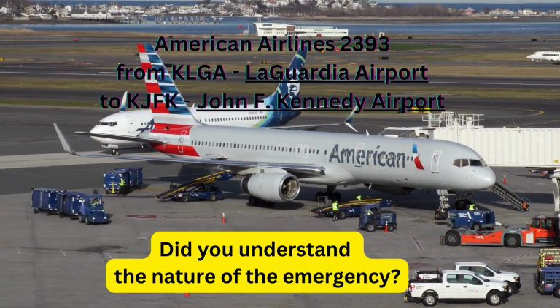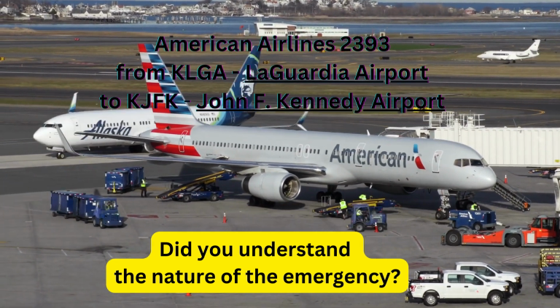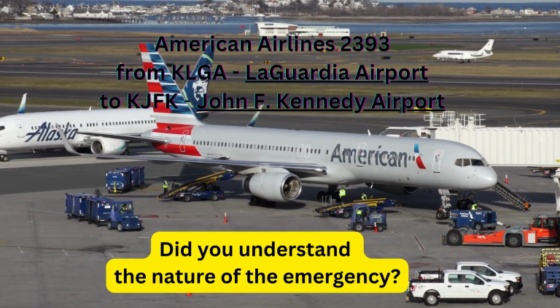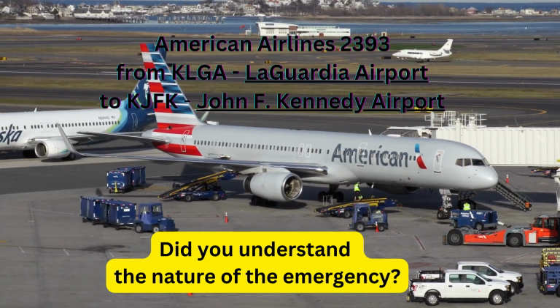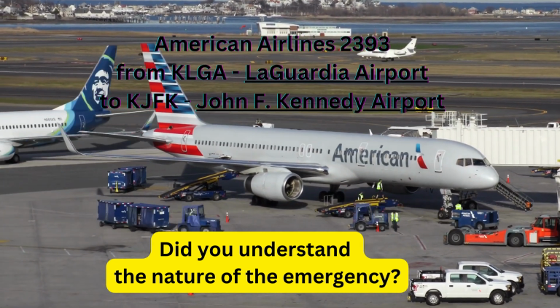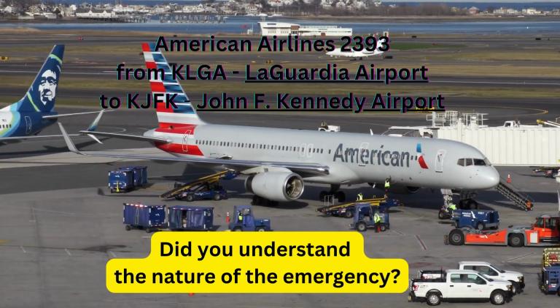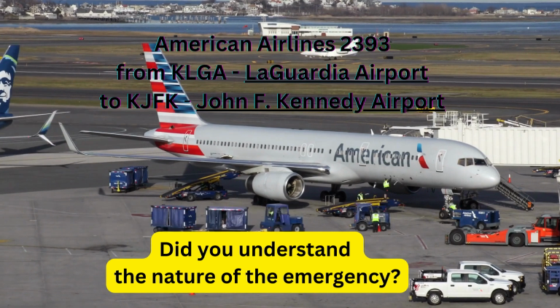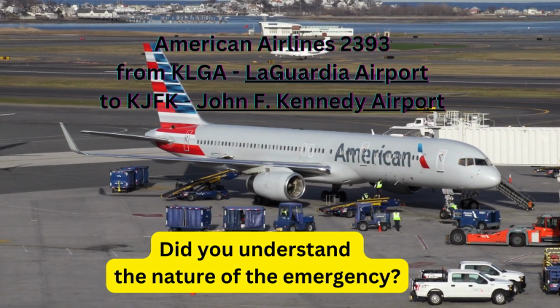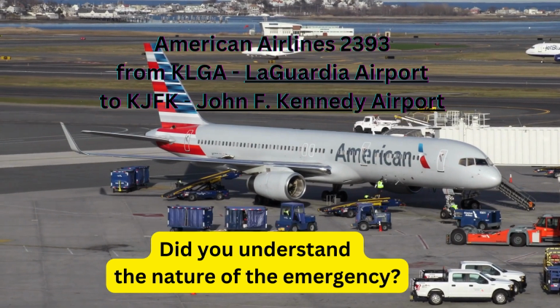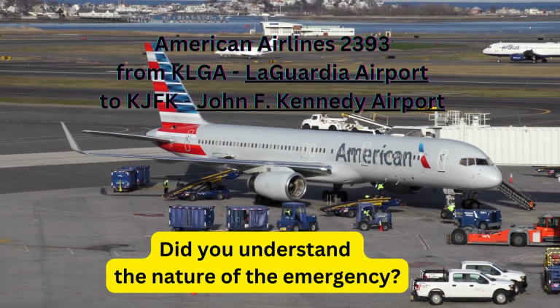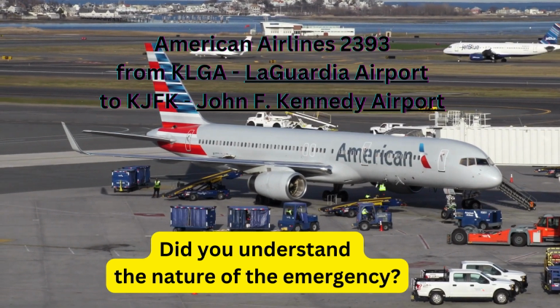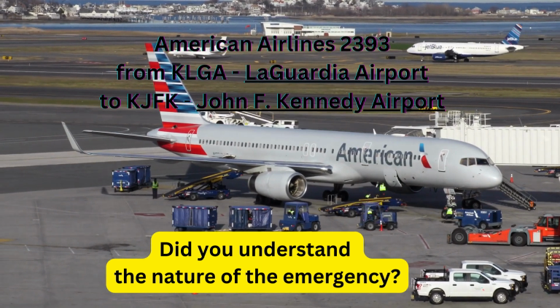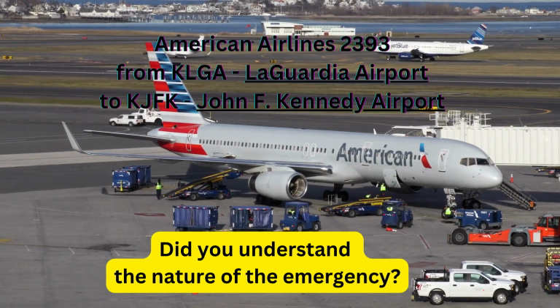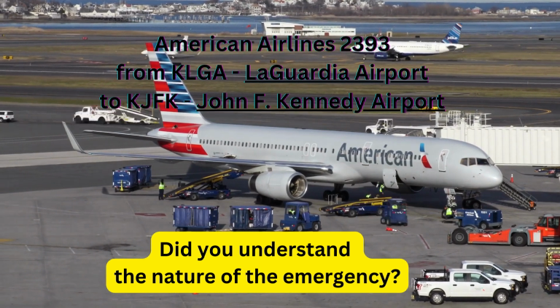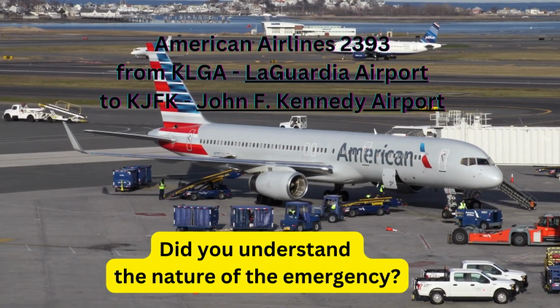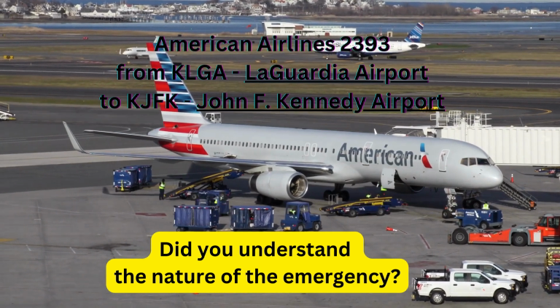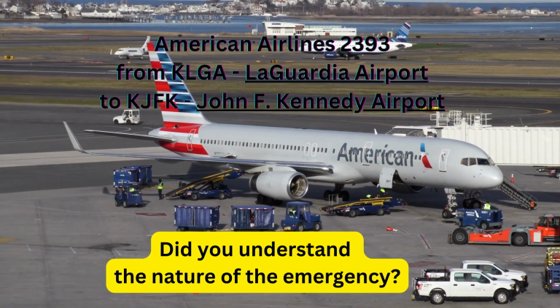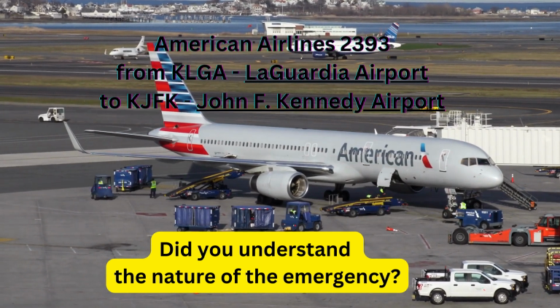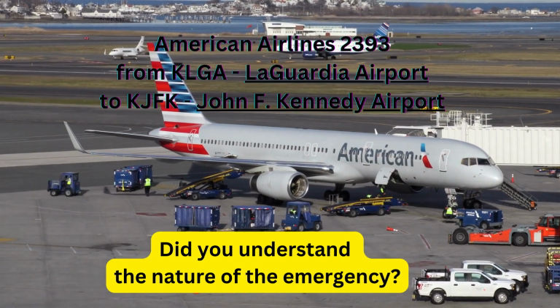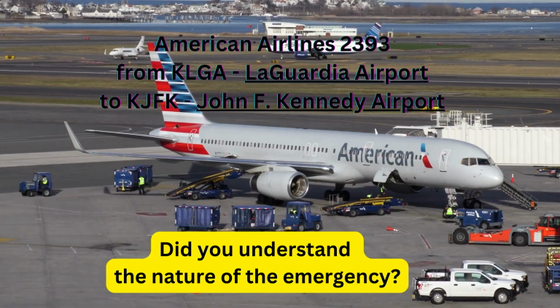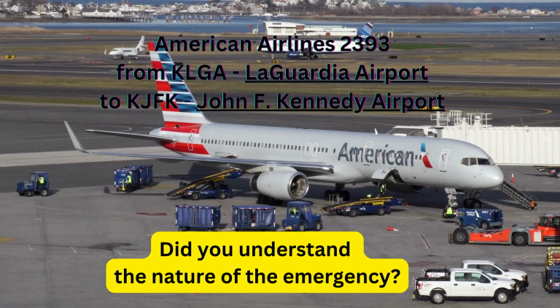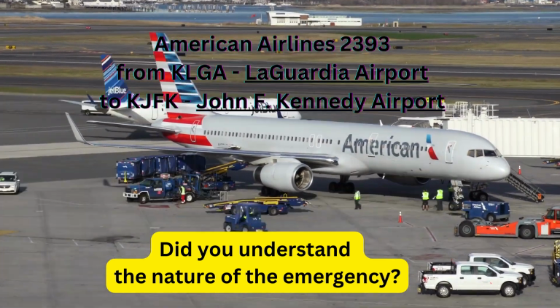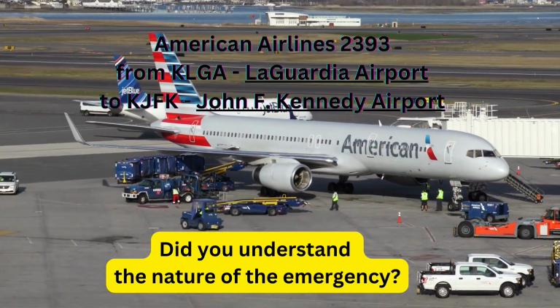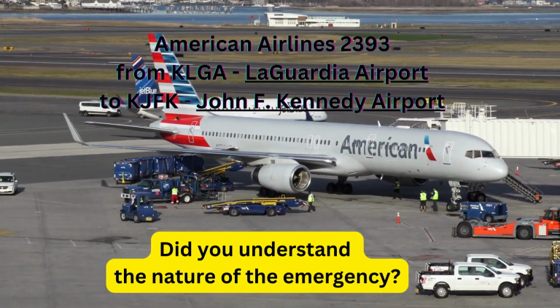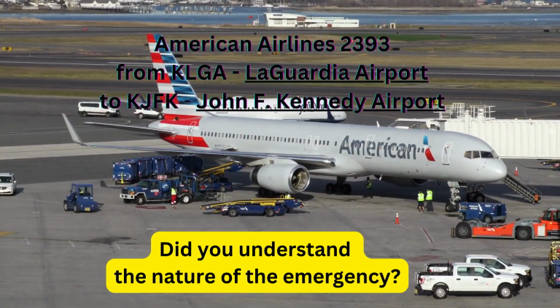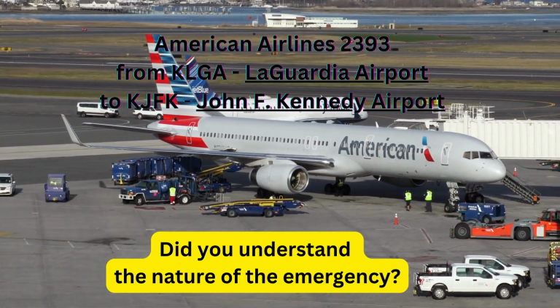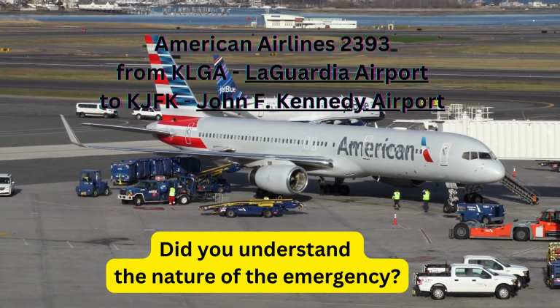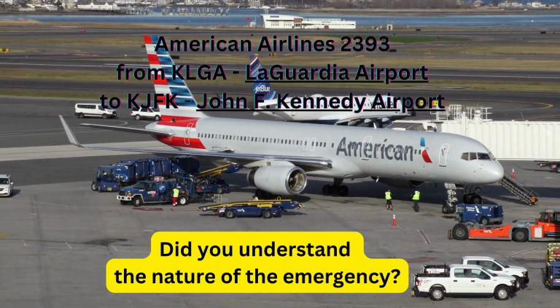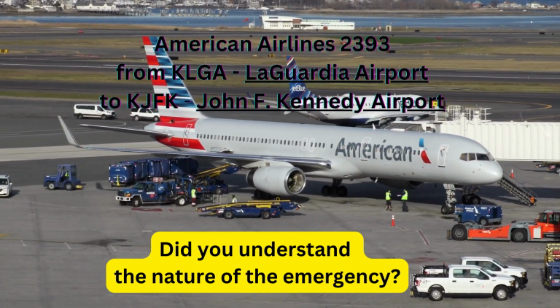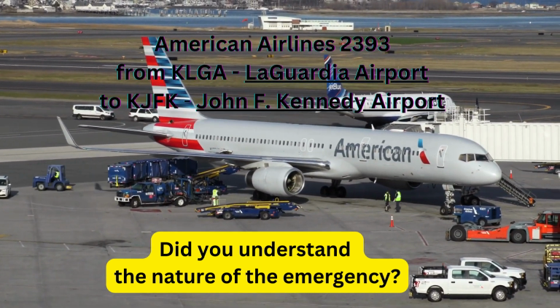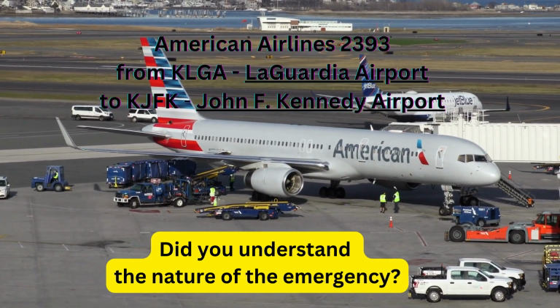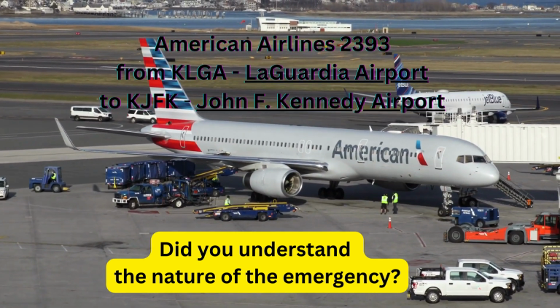Turkish 2 Heavy, Breezy Point Climb, contact departure. Breezy Climb, contact departure, Turkish 2.